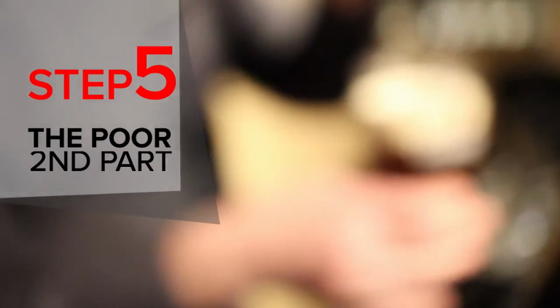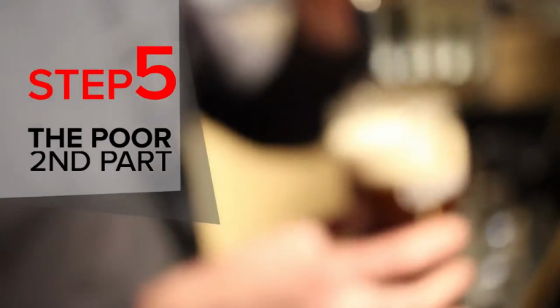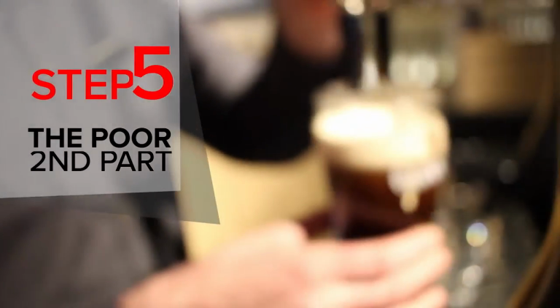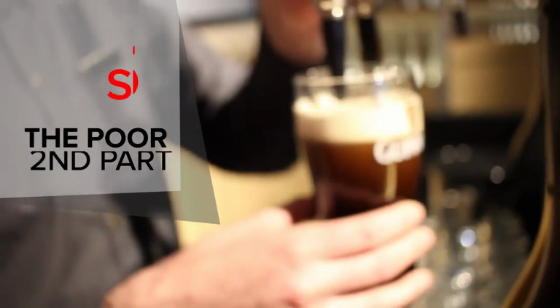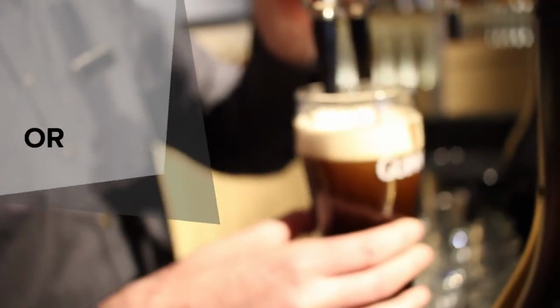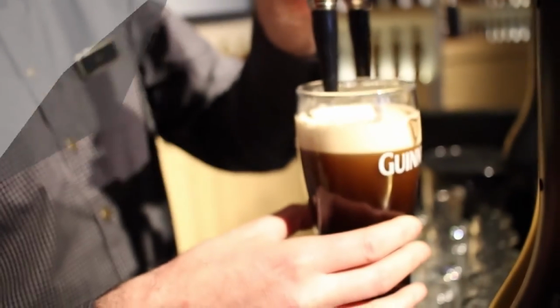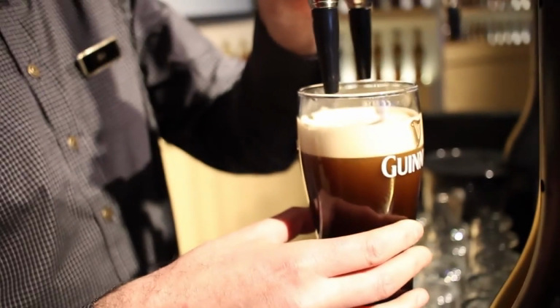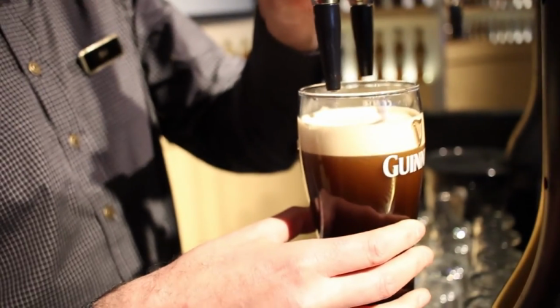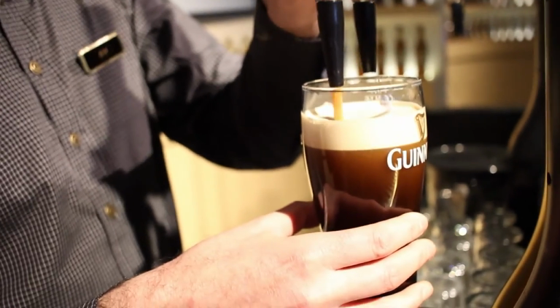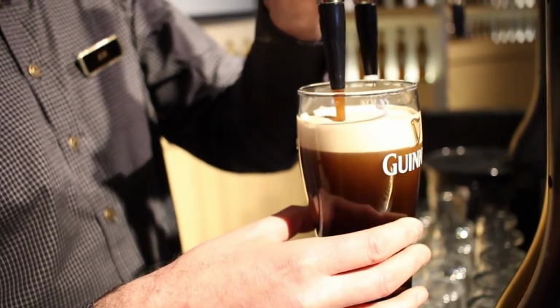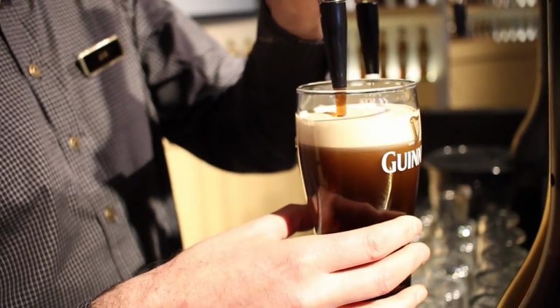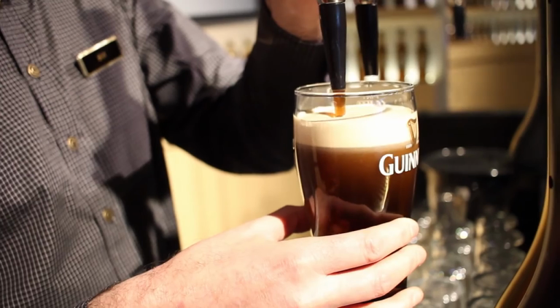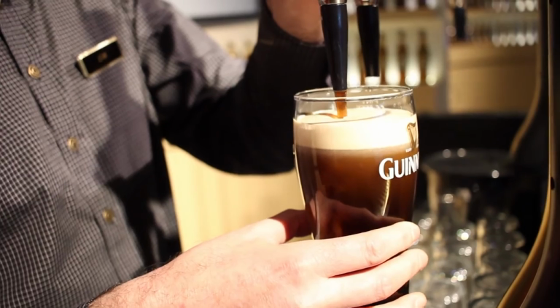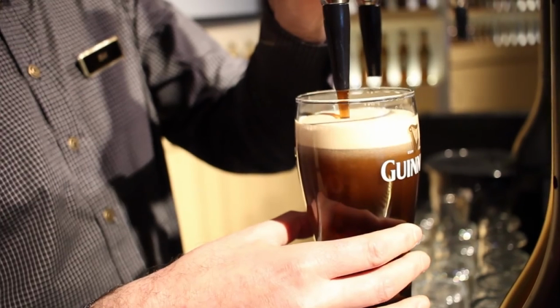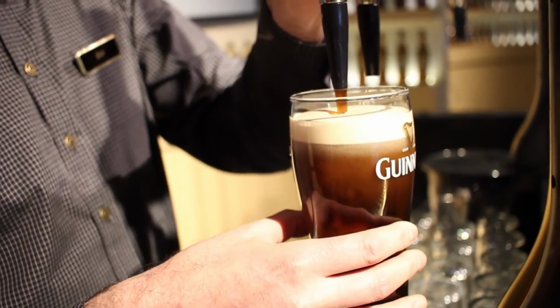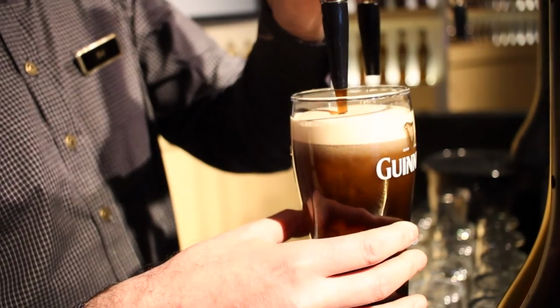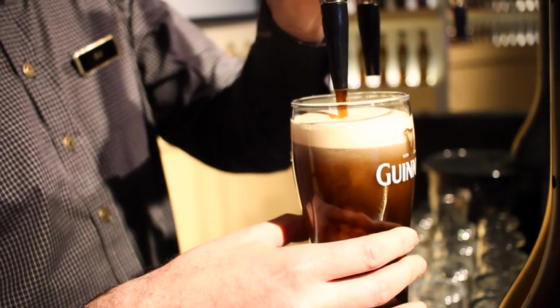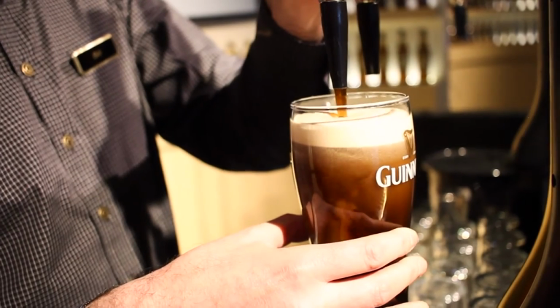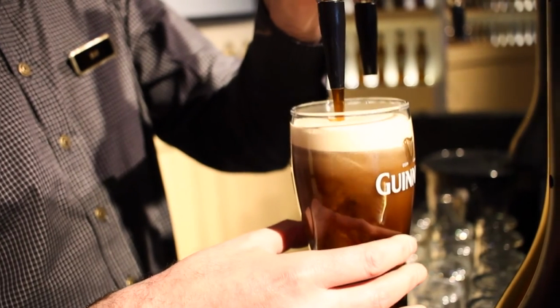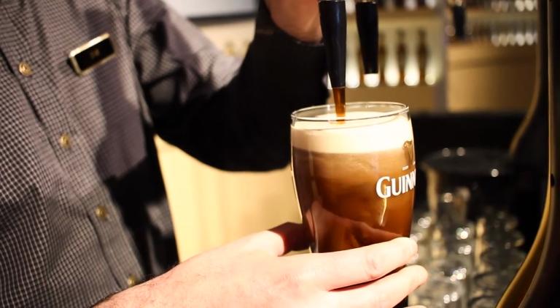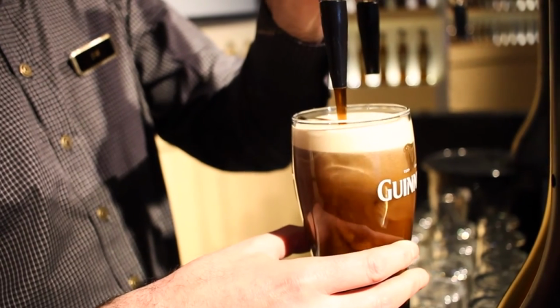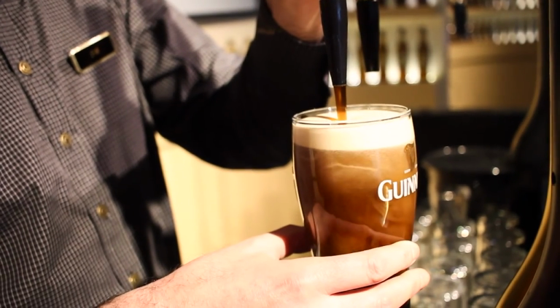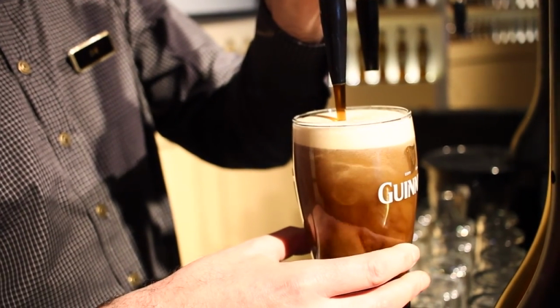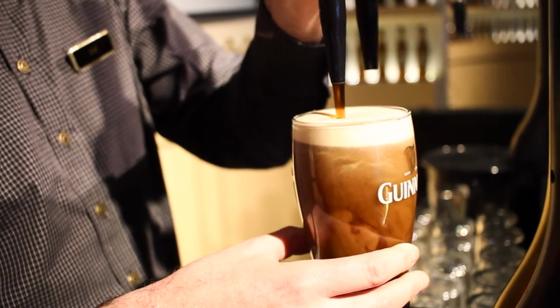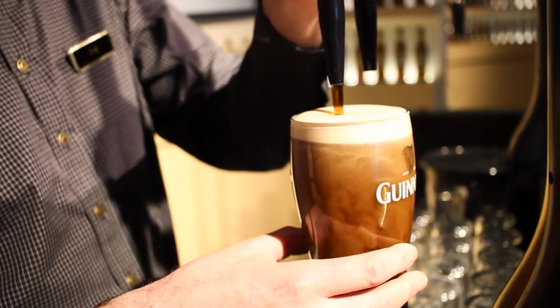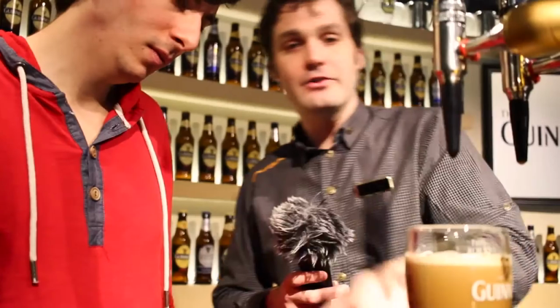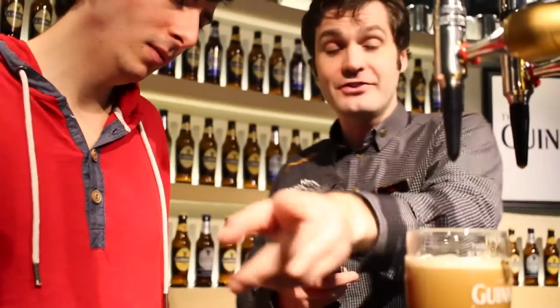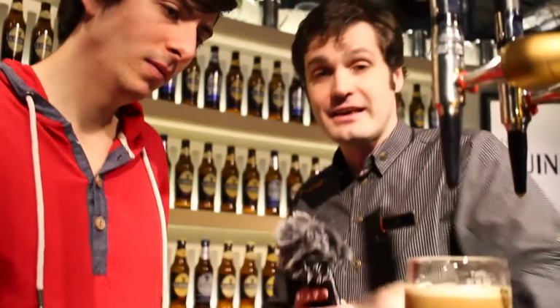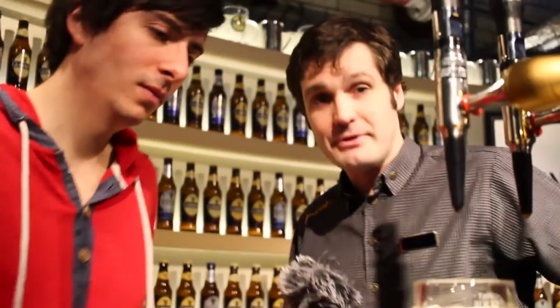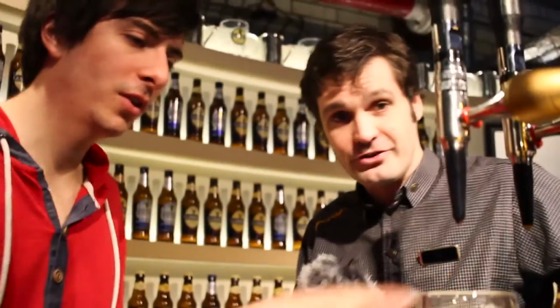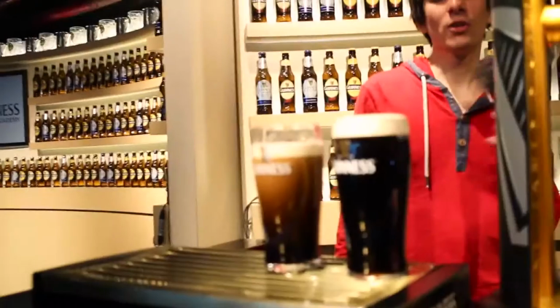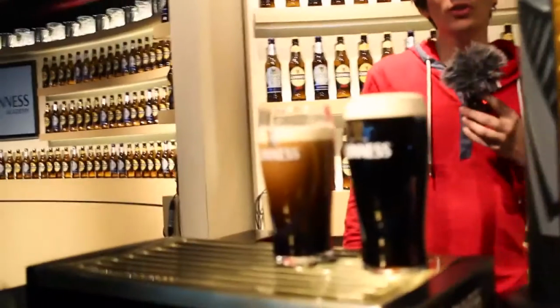With the second part of the pour, I'm actually going to use the tap the other way. I've already formed the smooth, creamy head on the pint. You can set that up on the tray to settle.